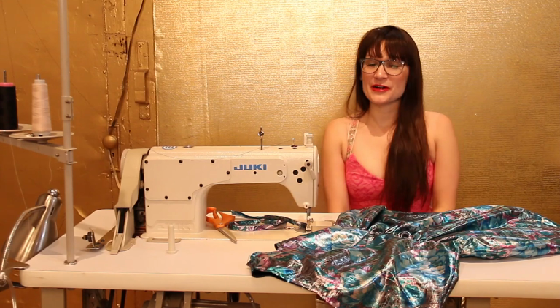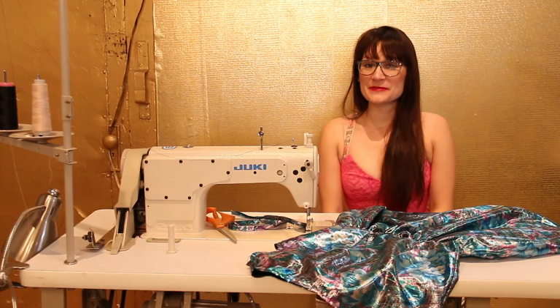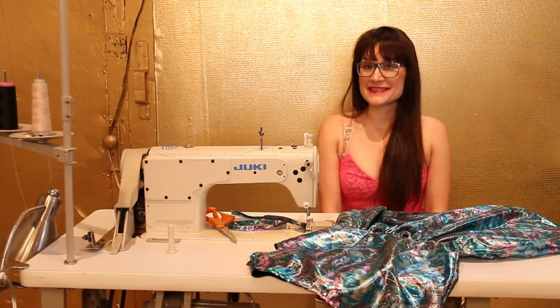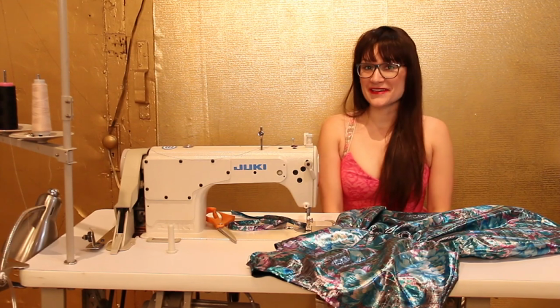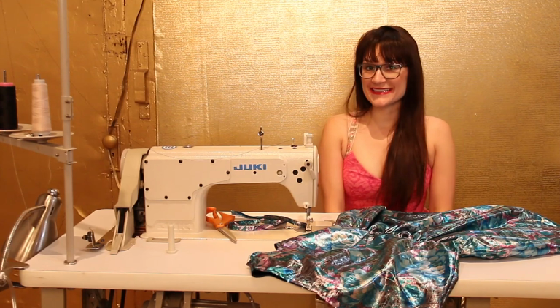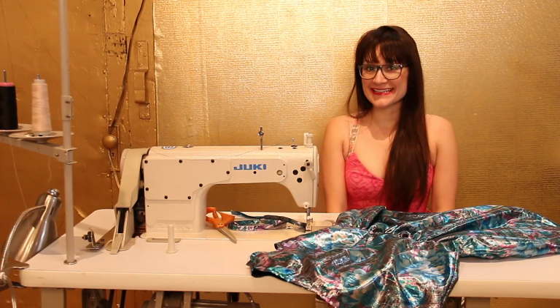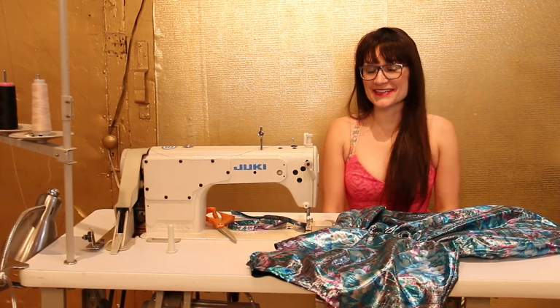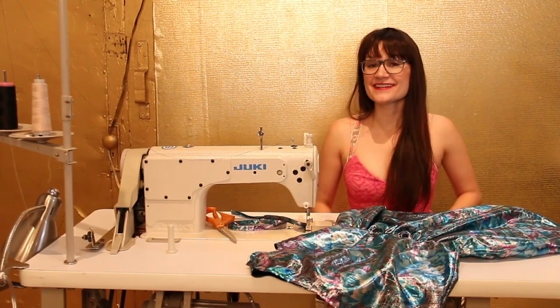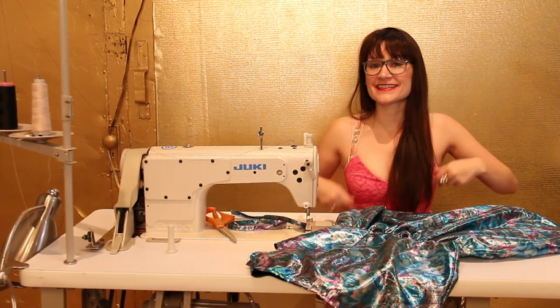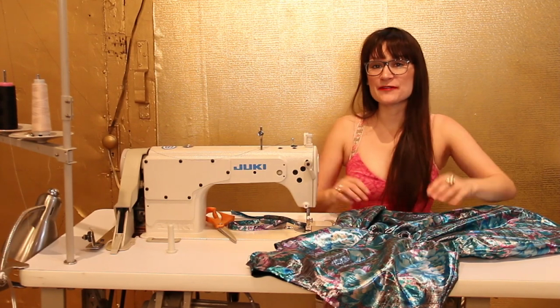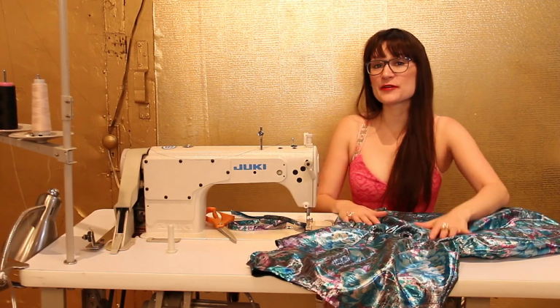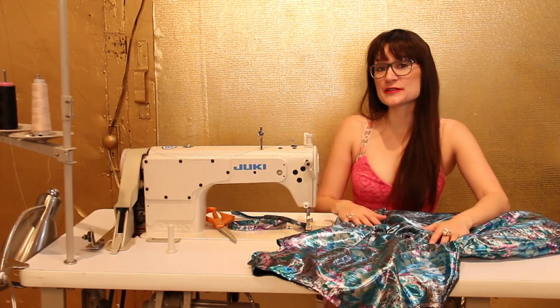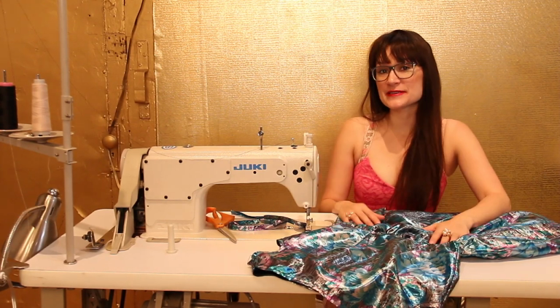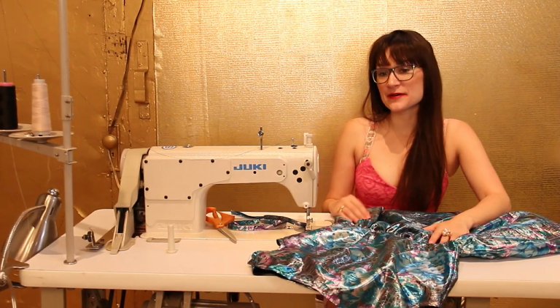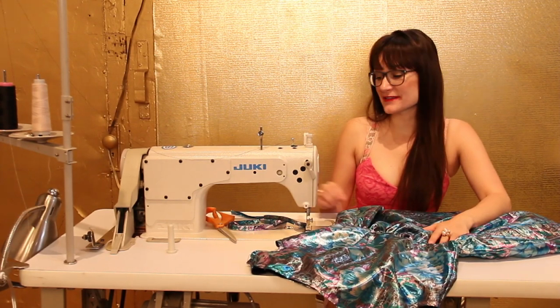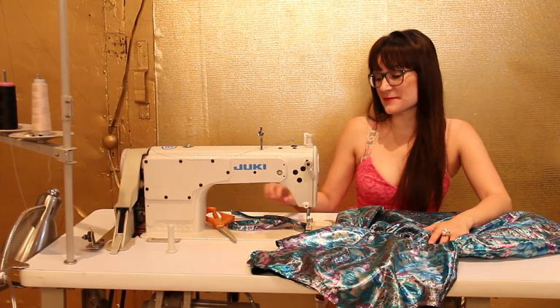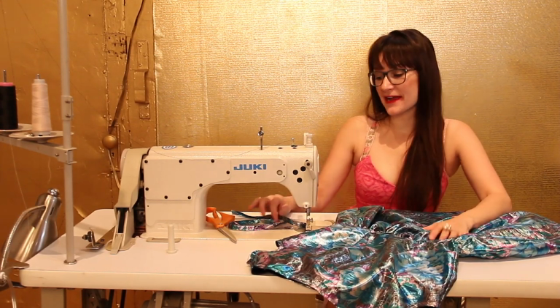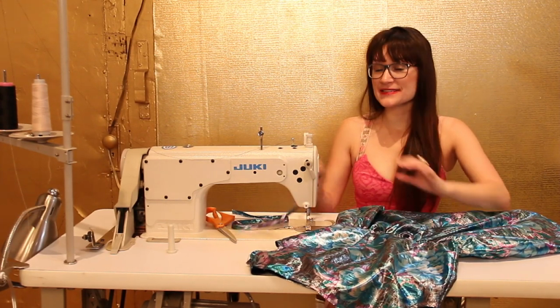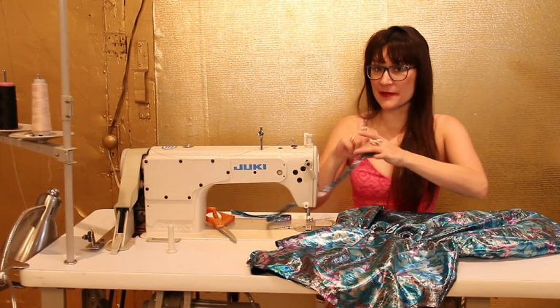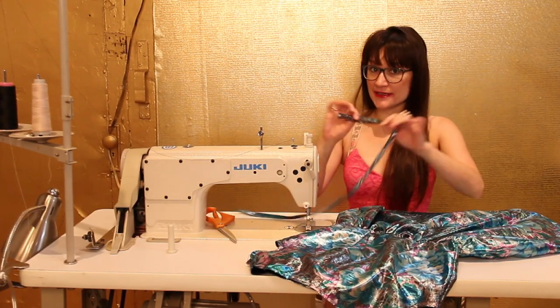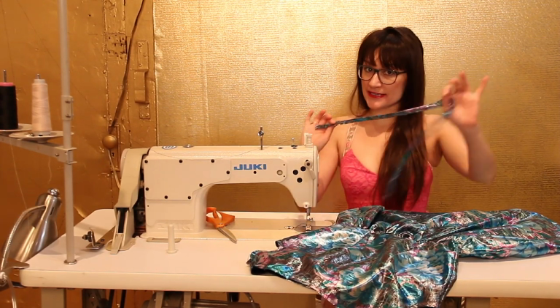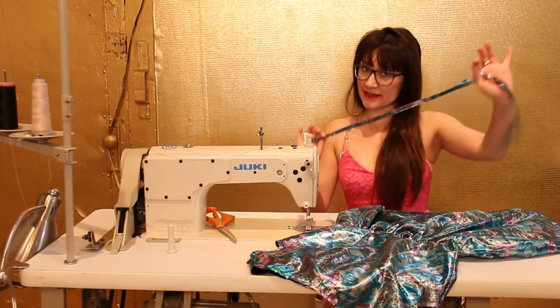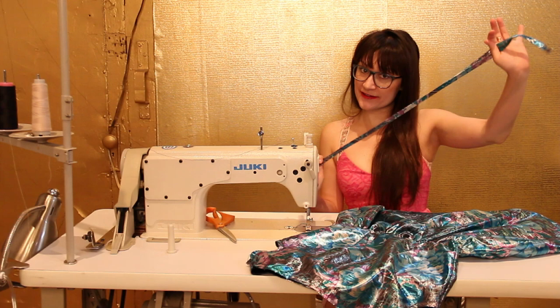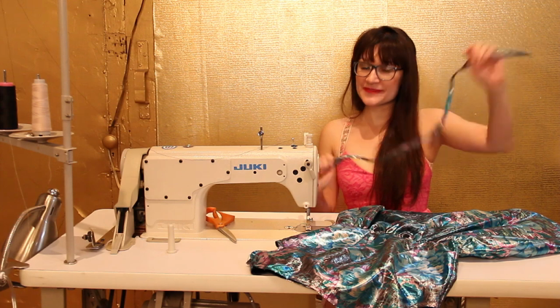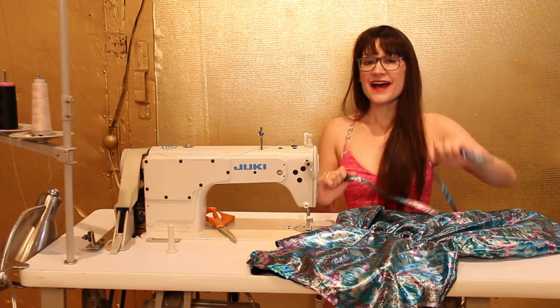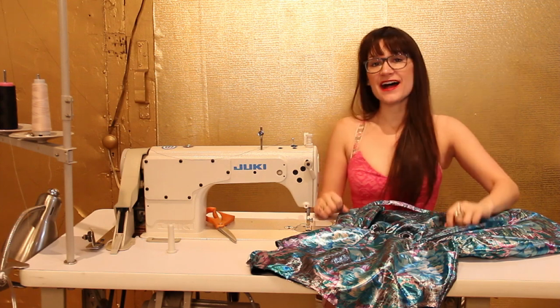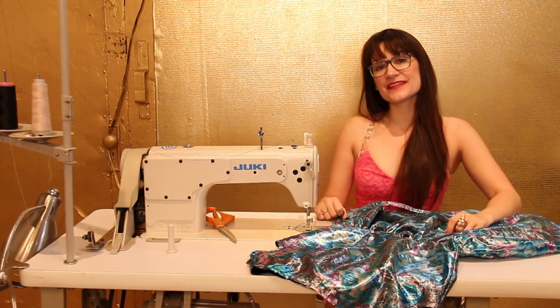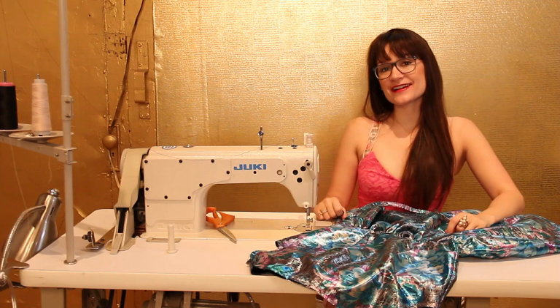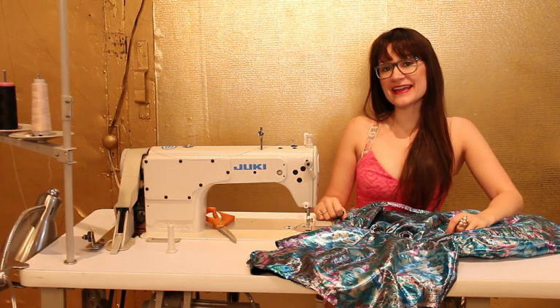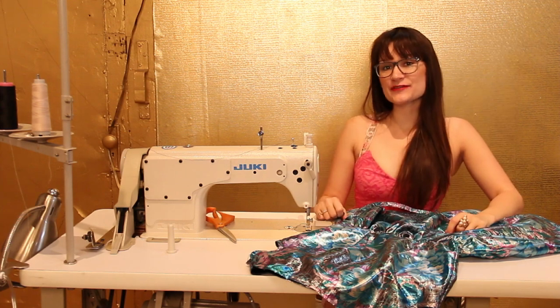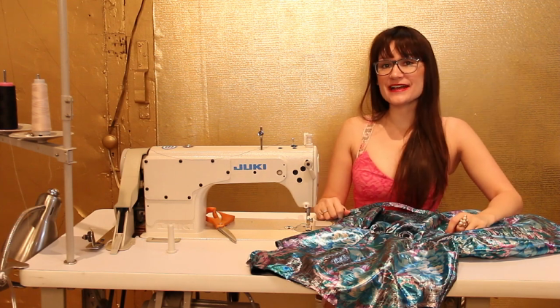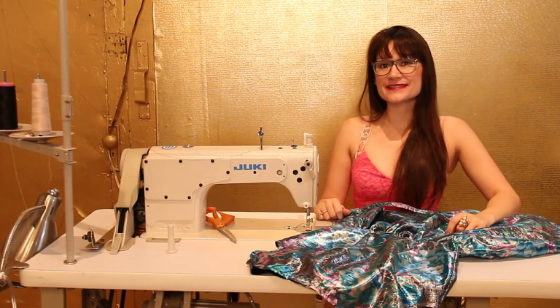Welcome to Sewing Anastasia. Today we're going to be sewing some bias binding on the neckline of a dress.